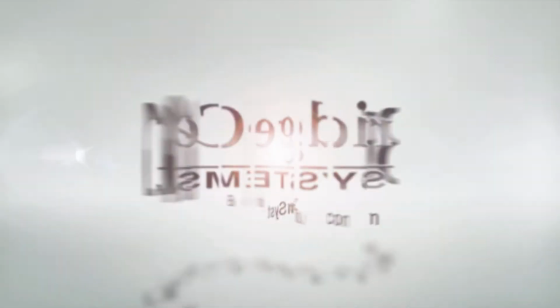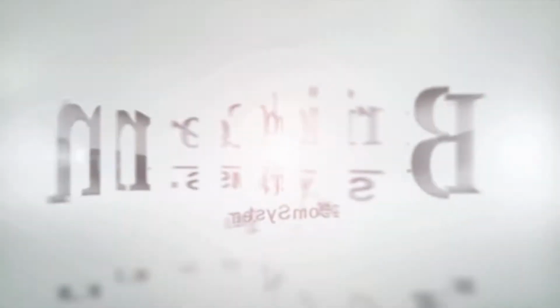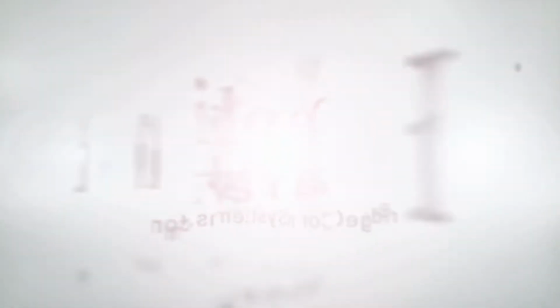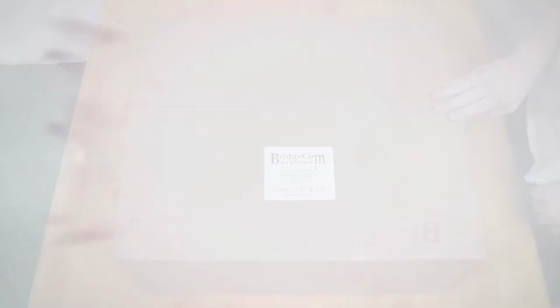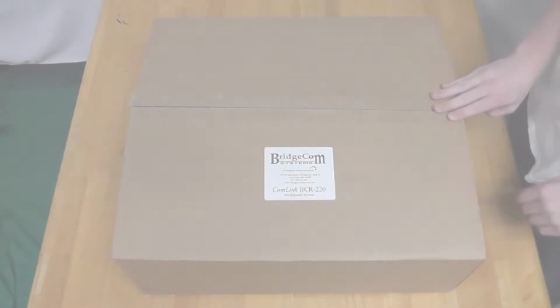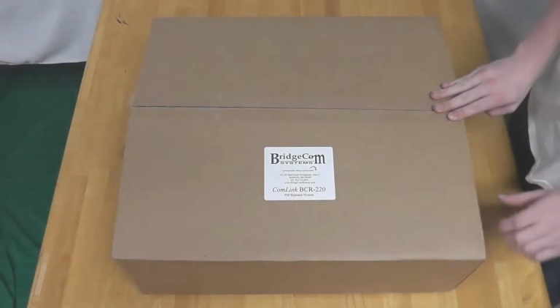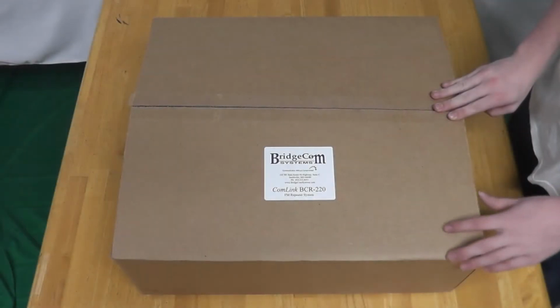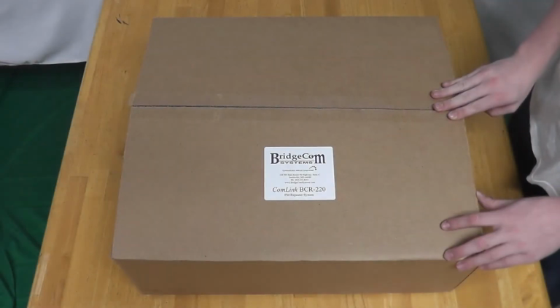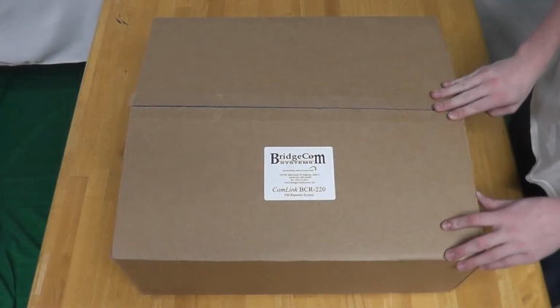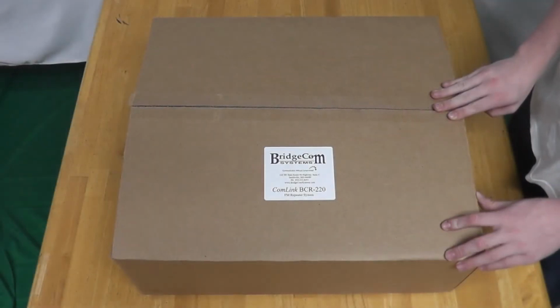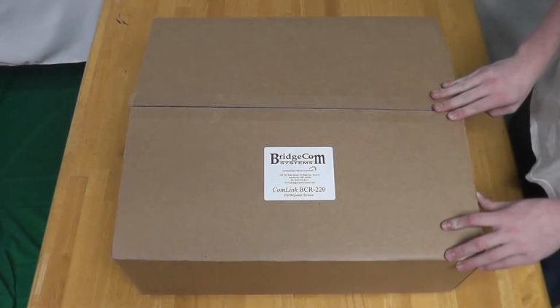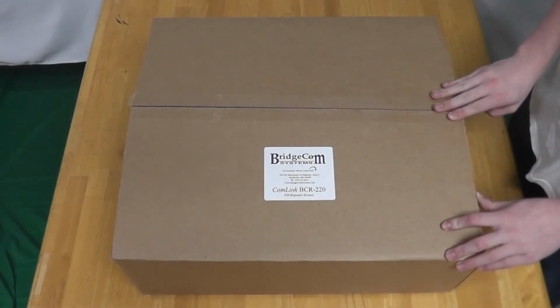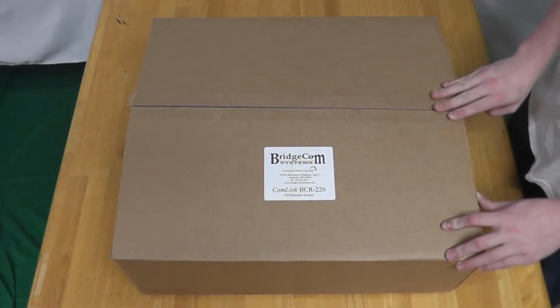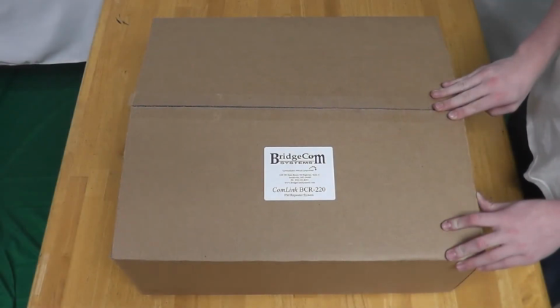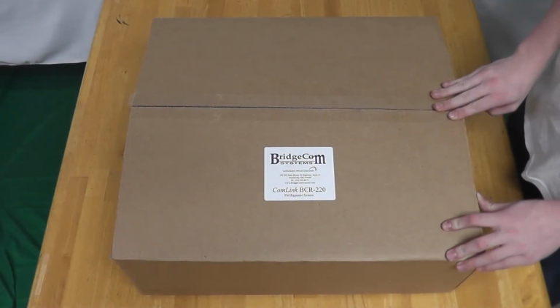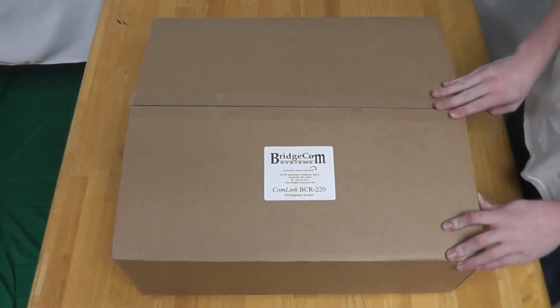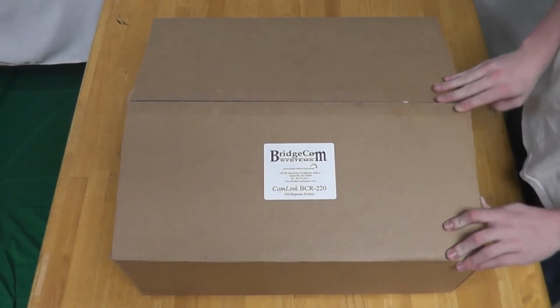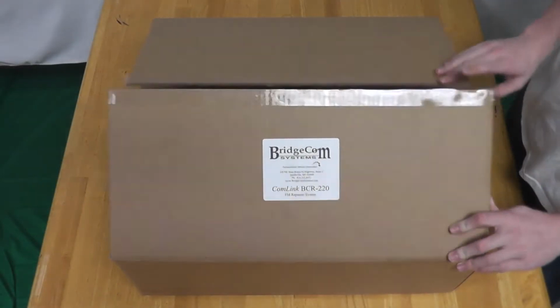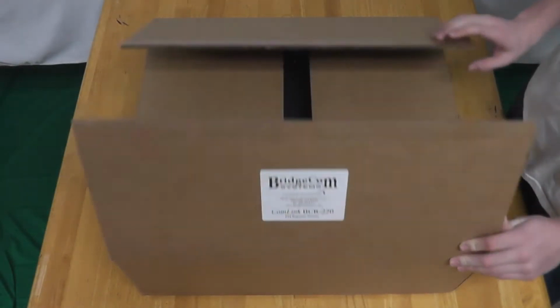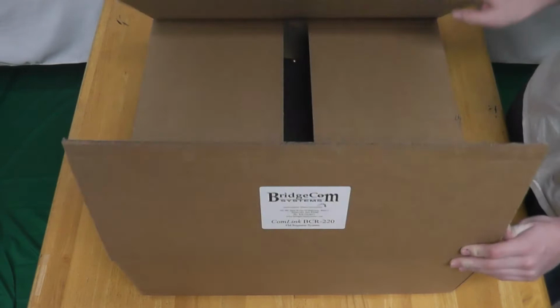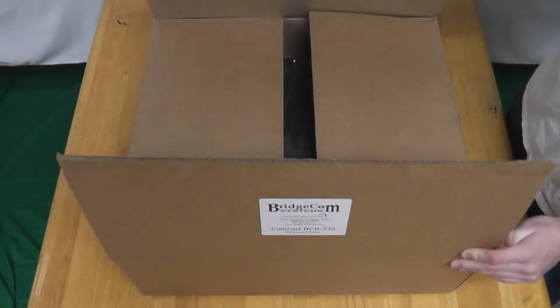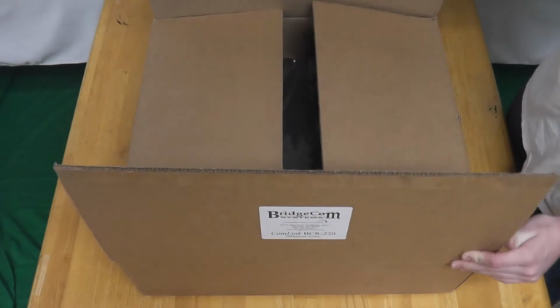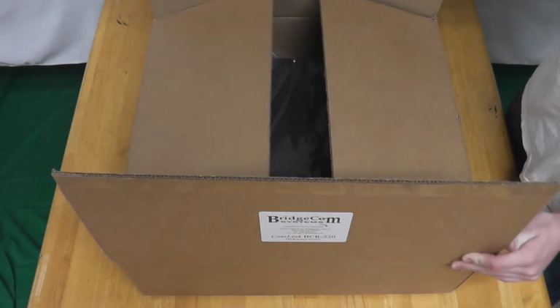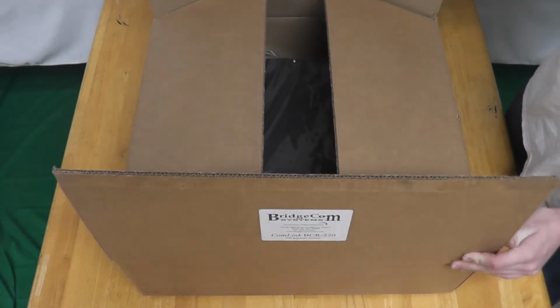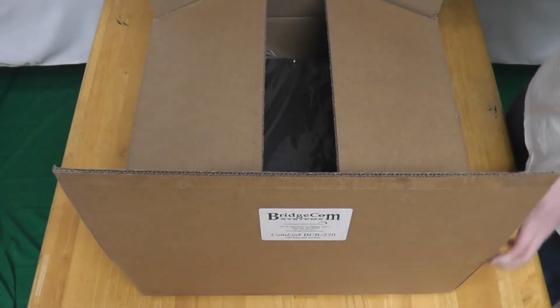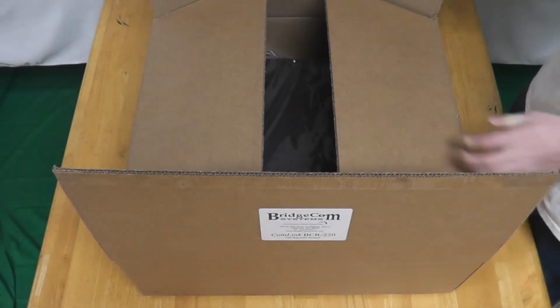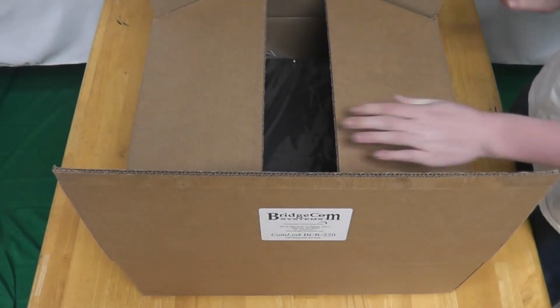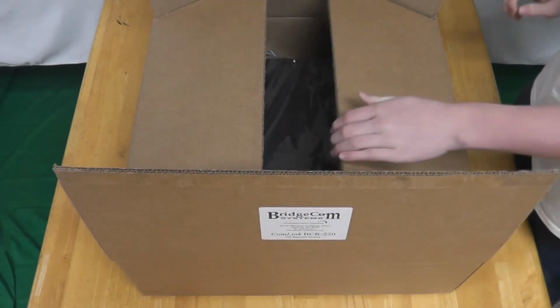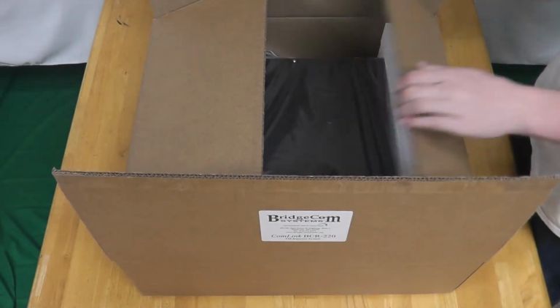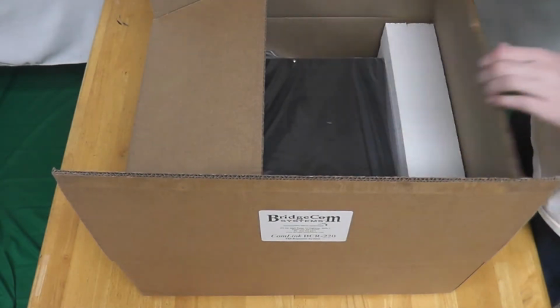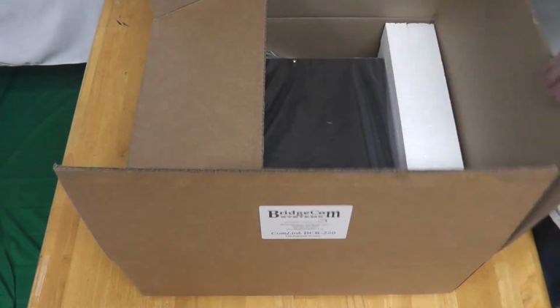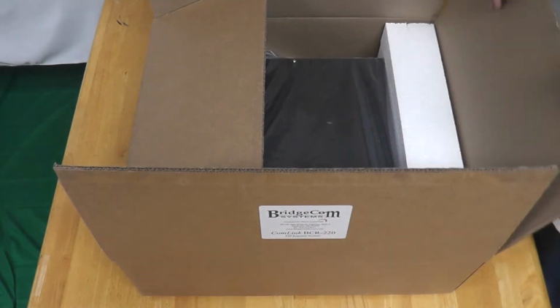In this video we will be unboxing and showcasing the BridgeCom BCR Repeater.